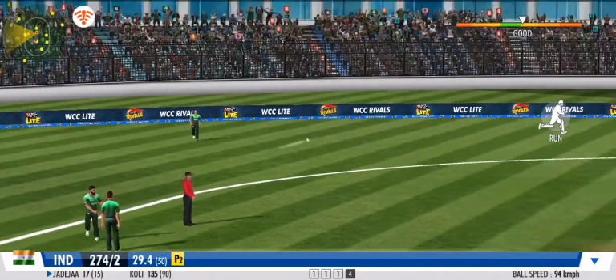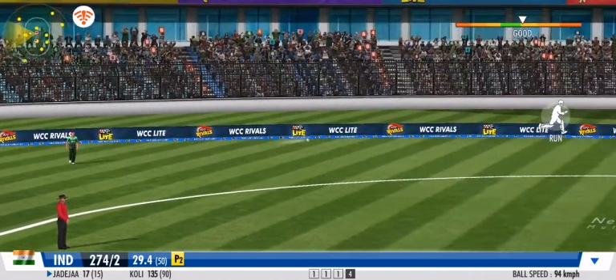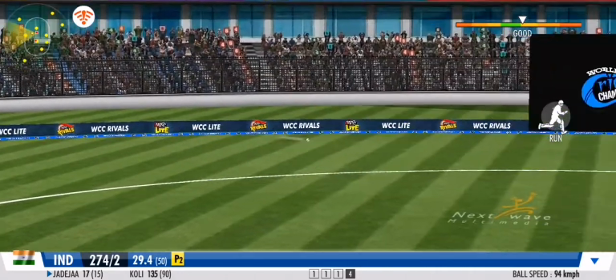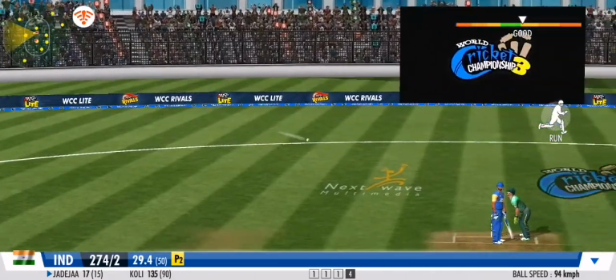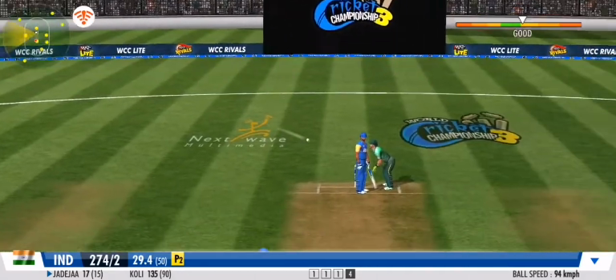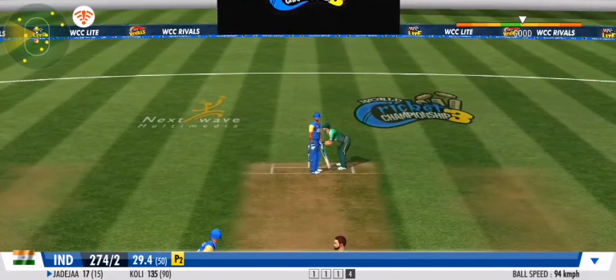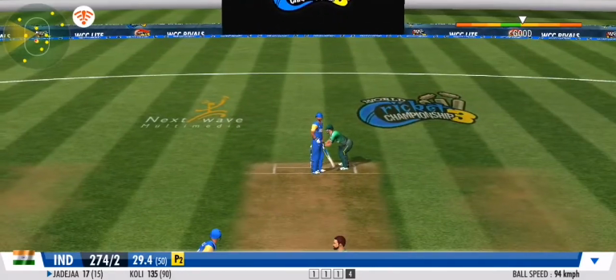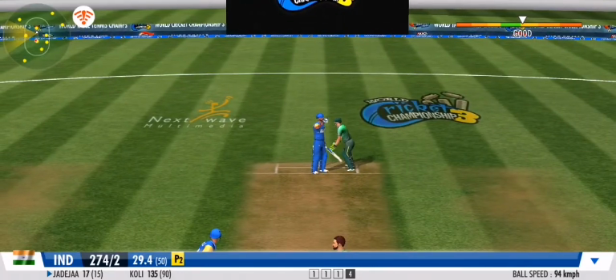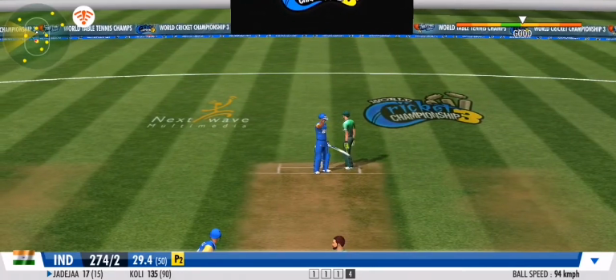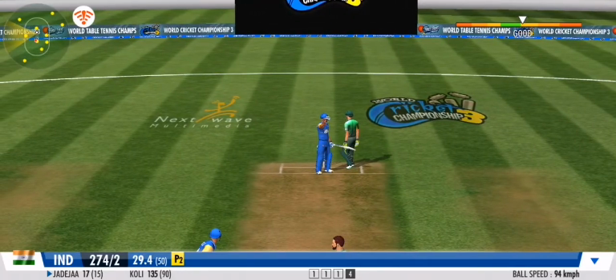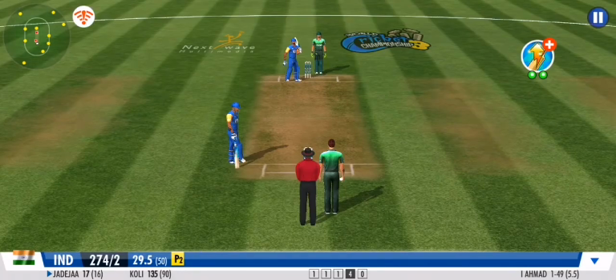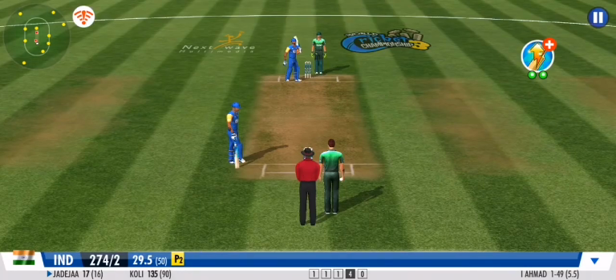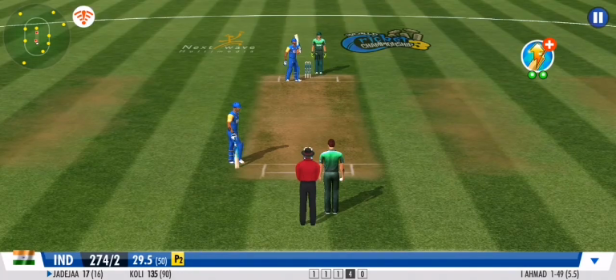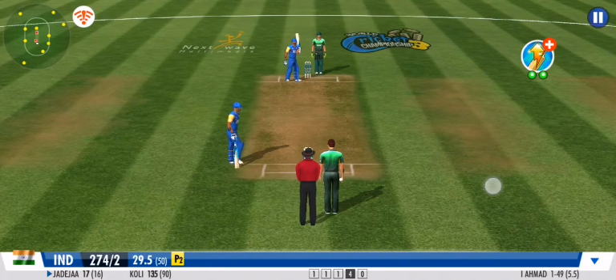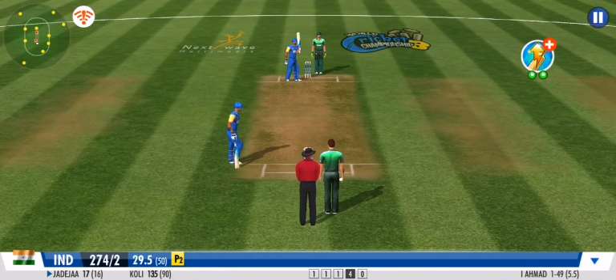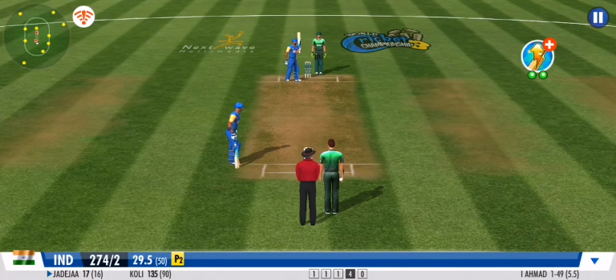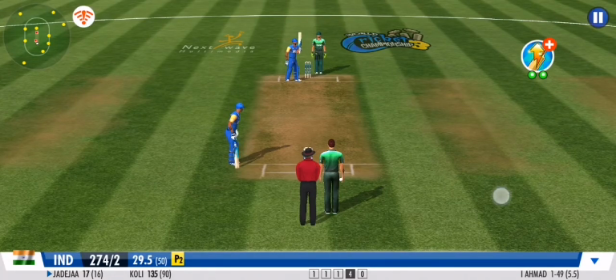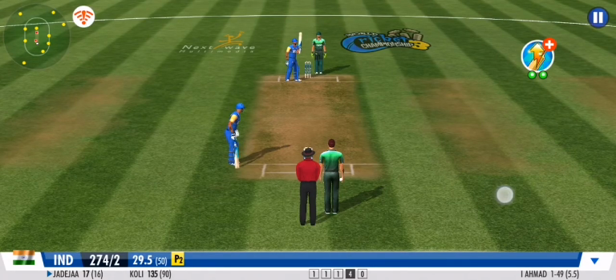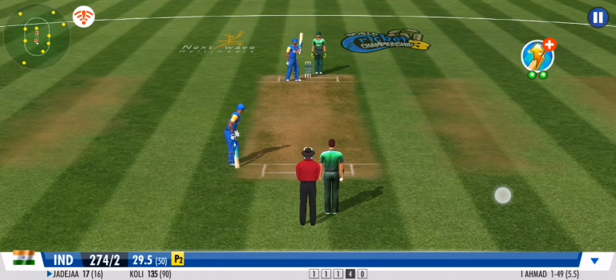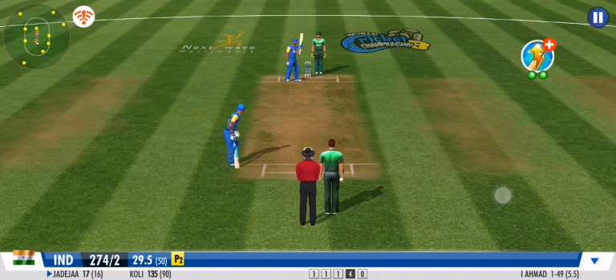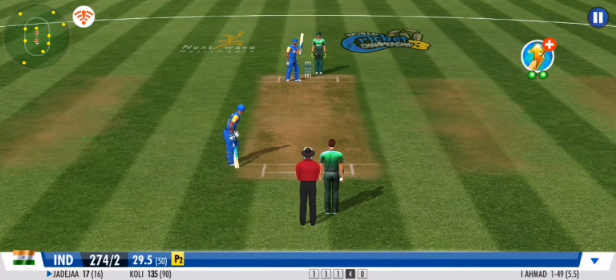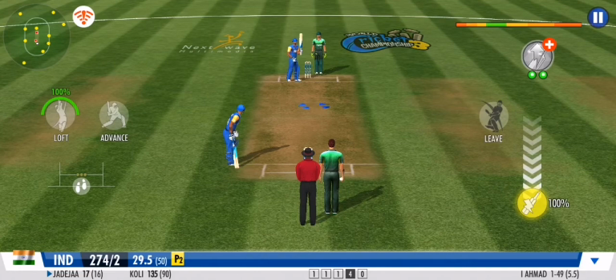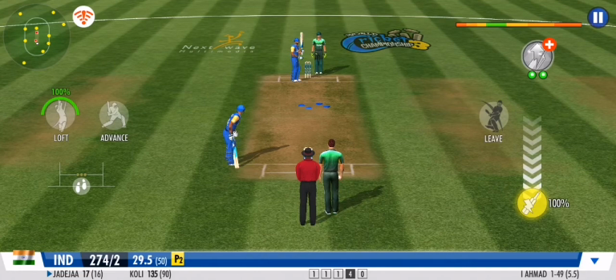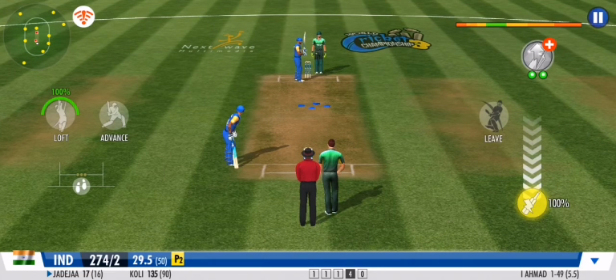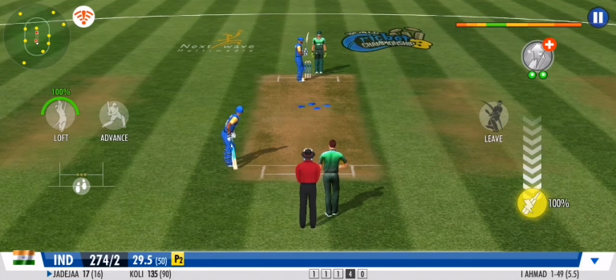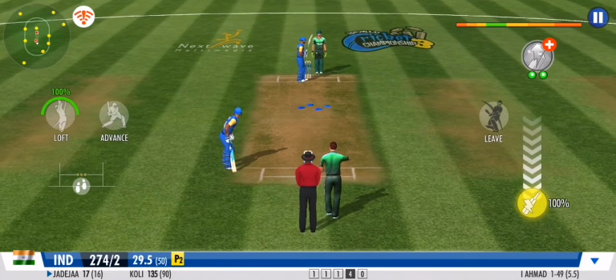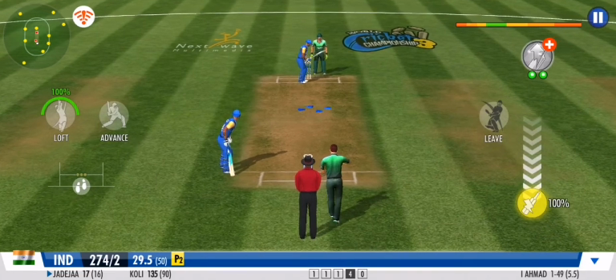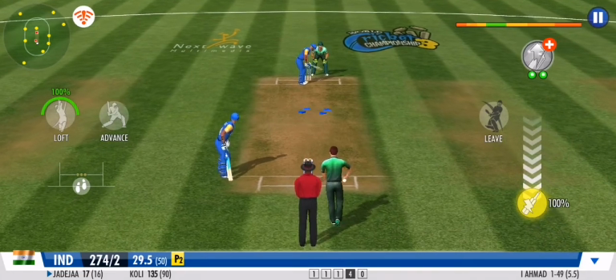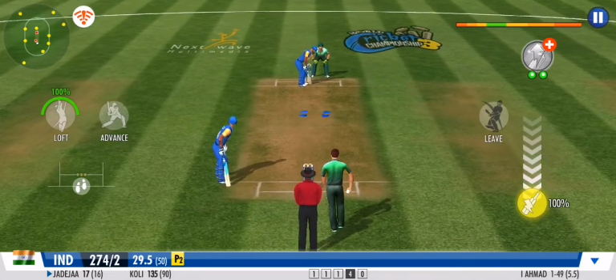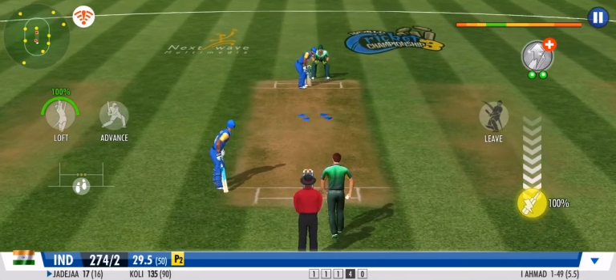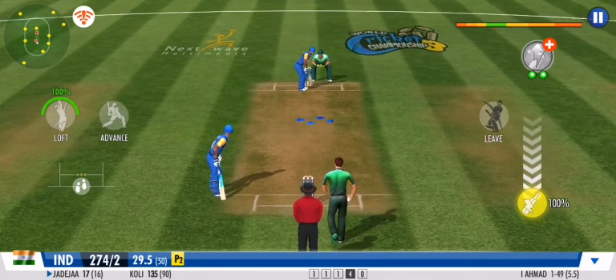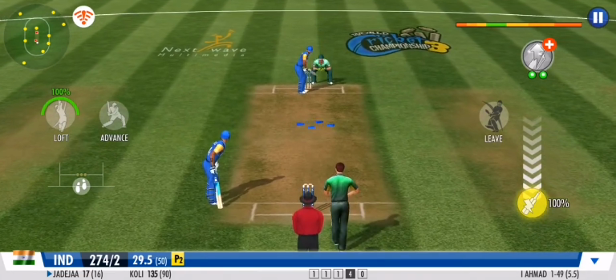What agility! He stopped that brilliantly. The striker is hesitant to make any big moves. No runs off that ball.